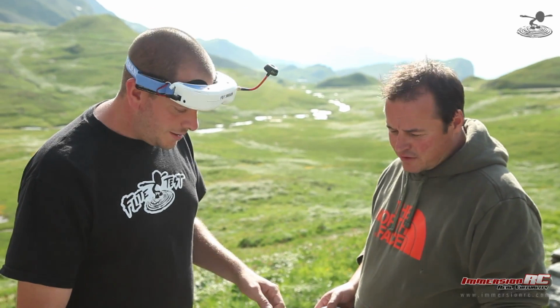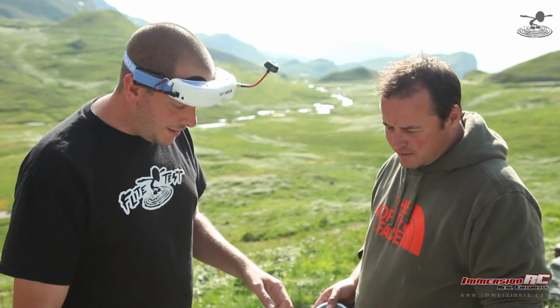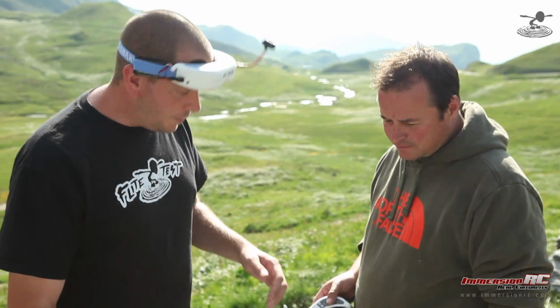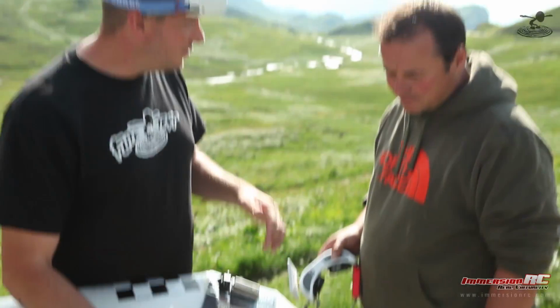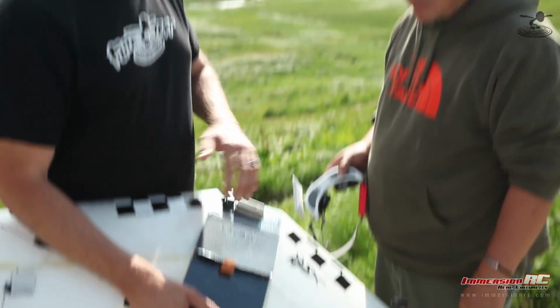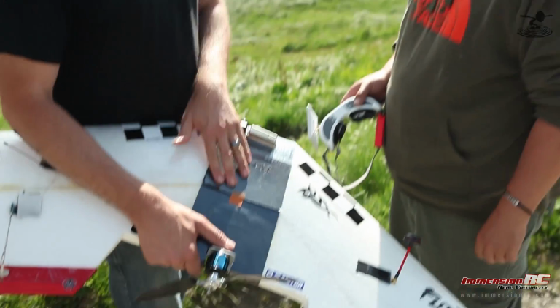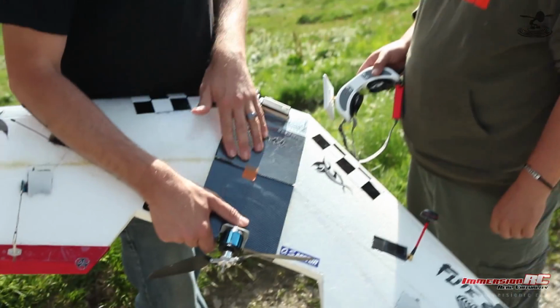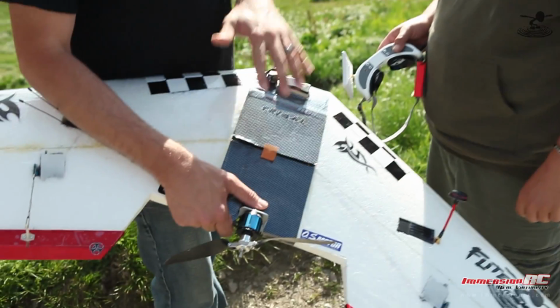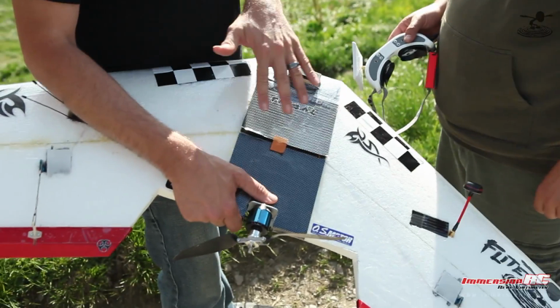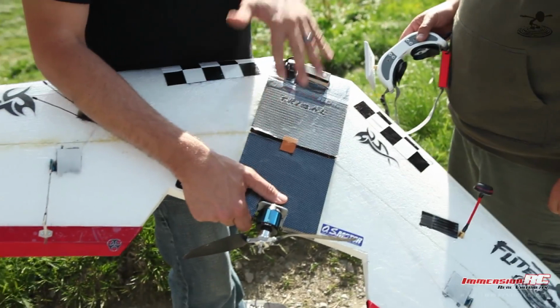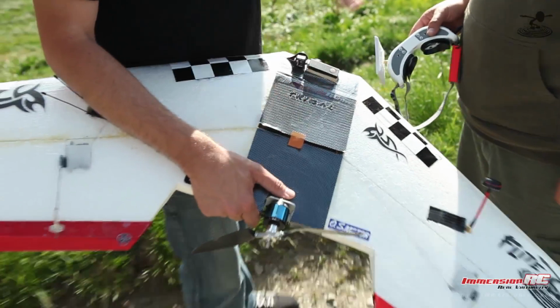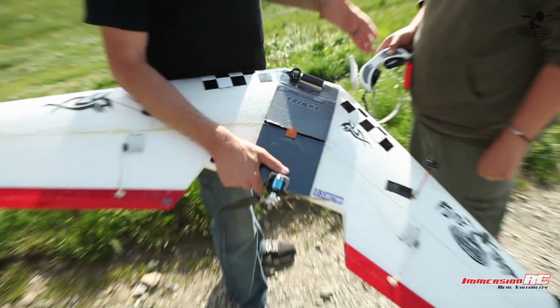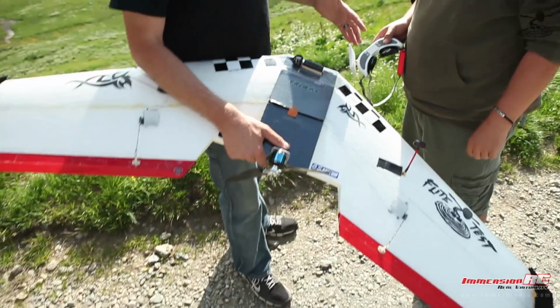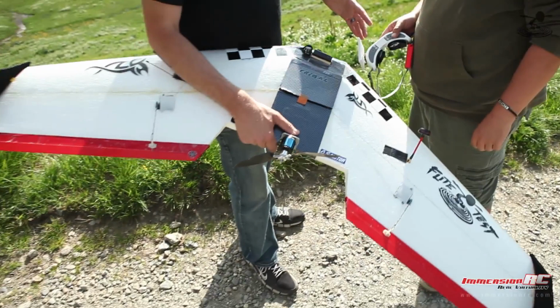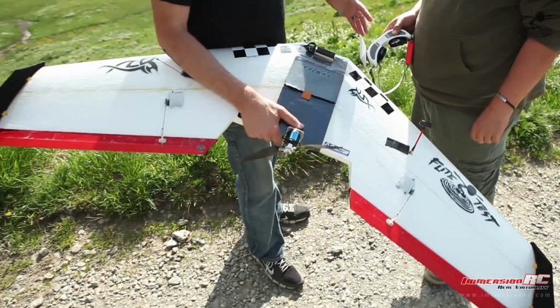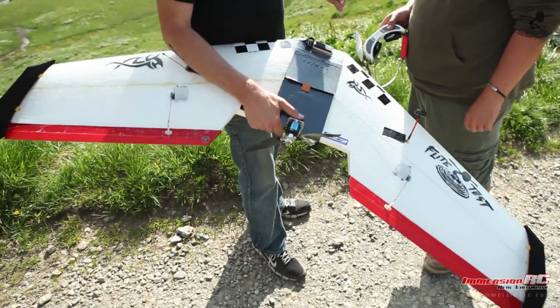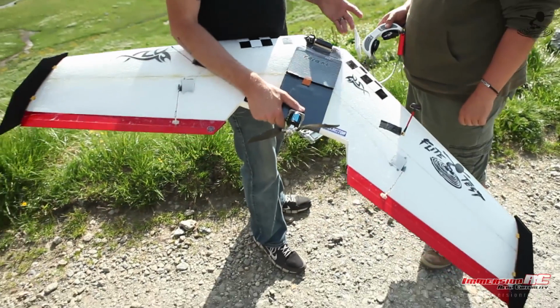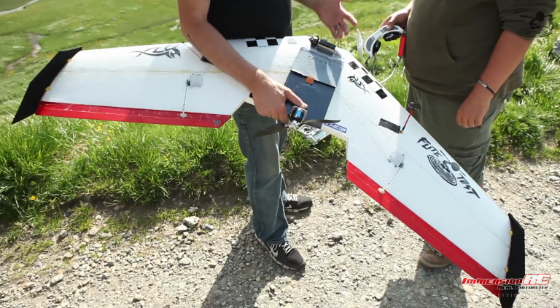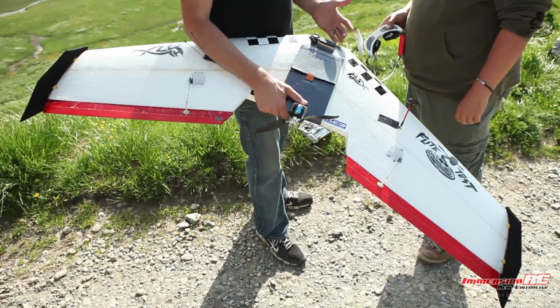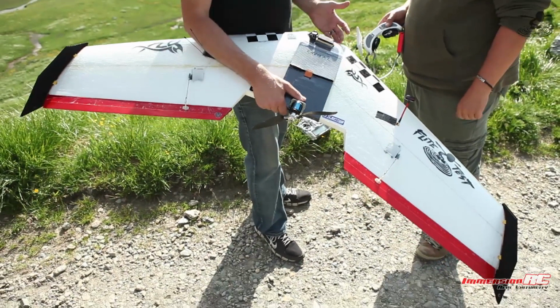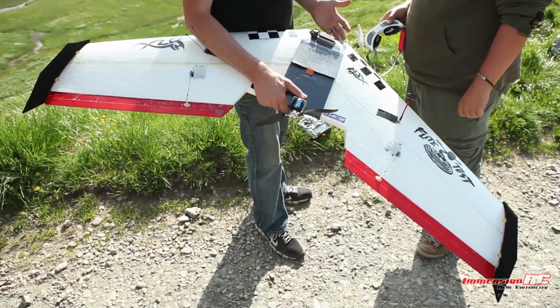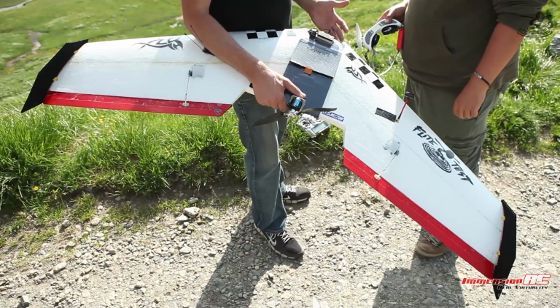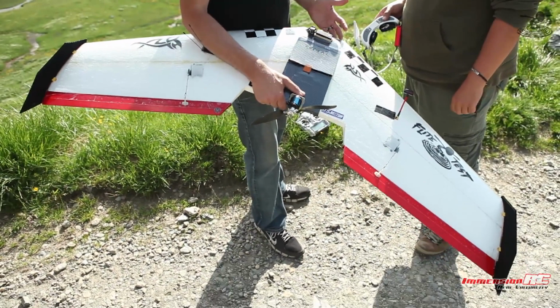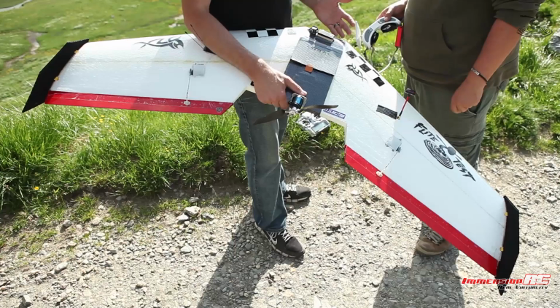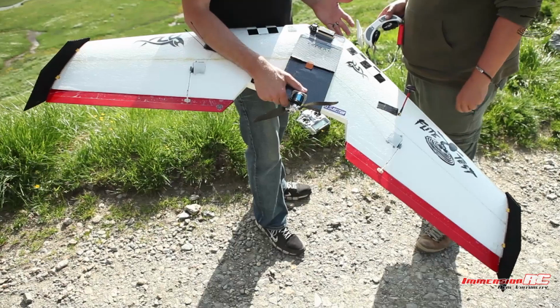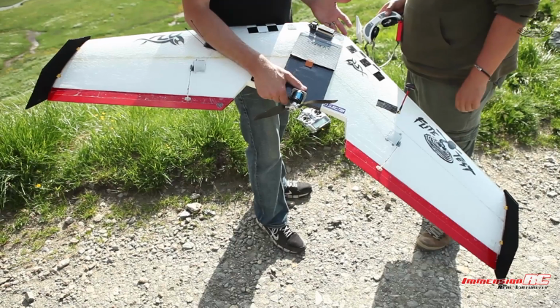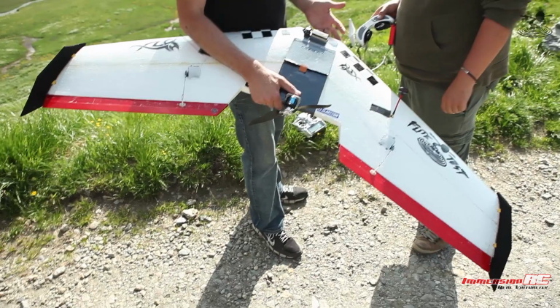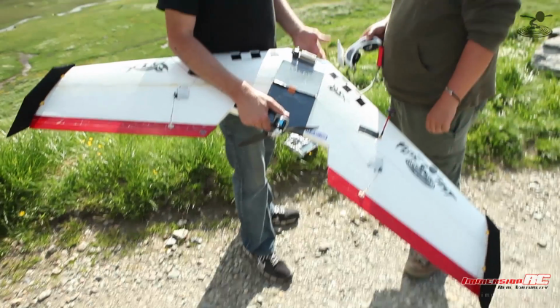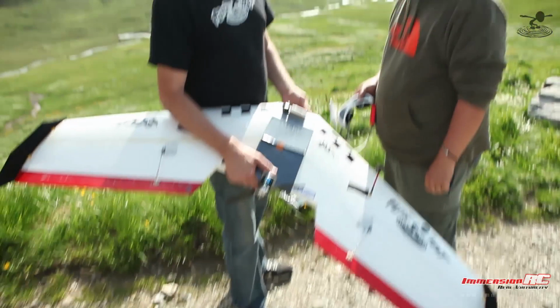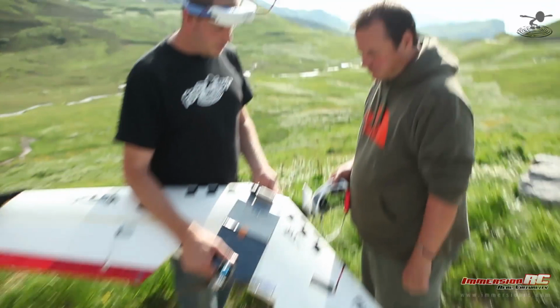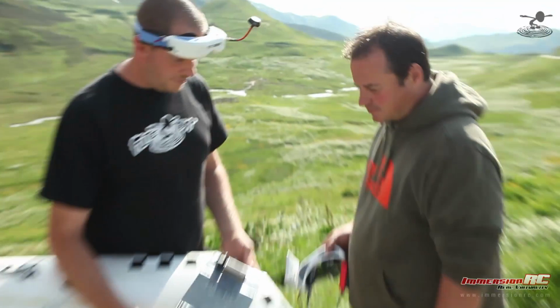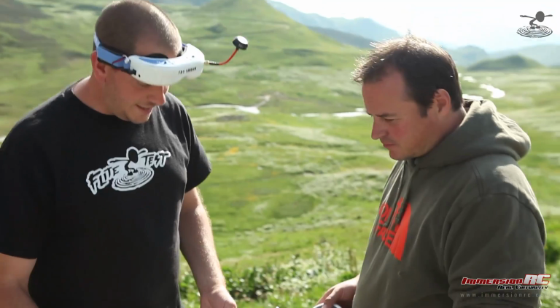Now we're going to fly a wing. Flying wings is different from flying multi-rotors with OSD — different benefits.